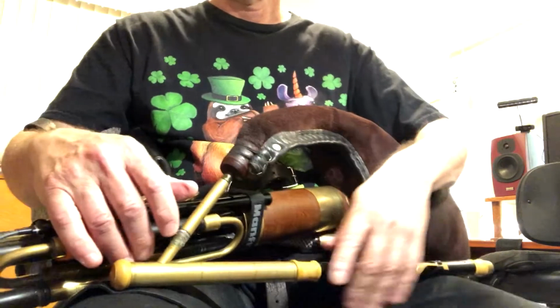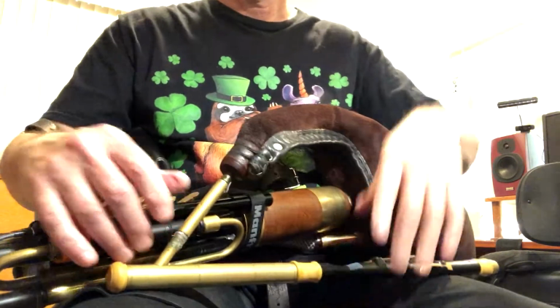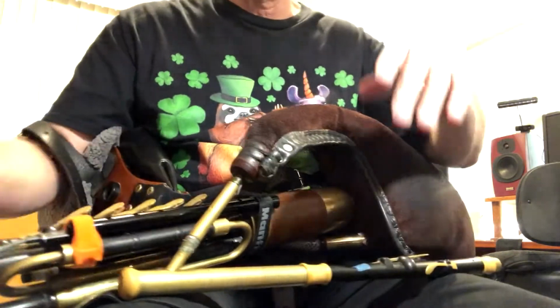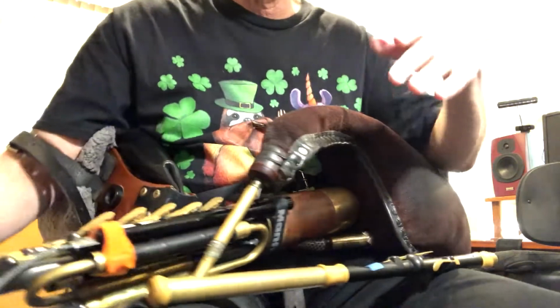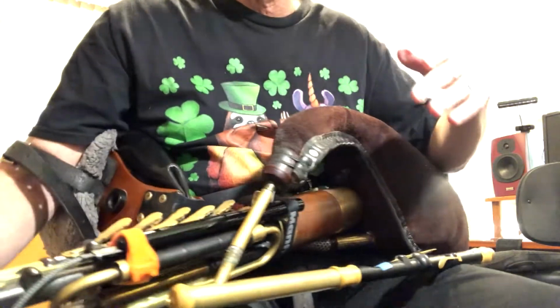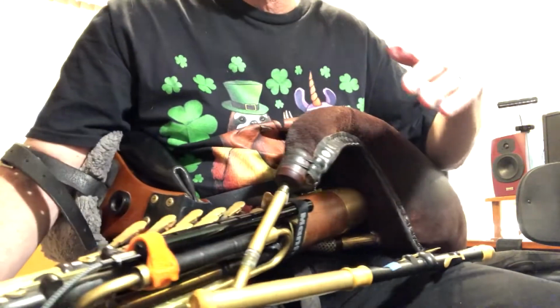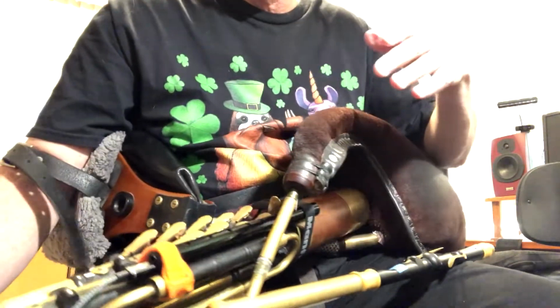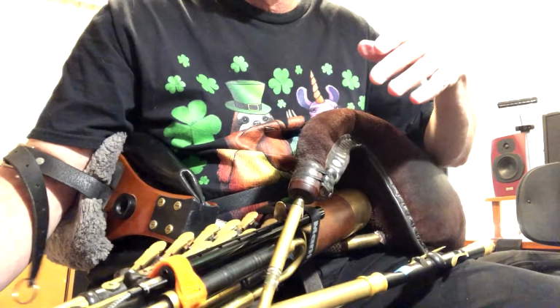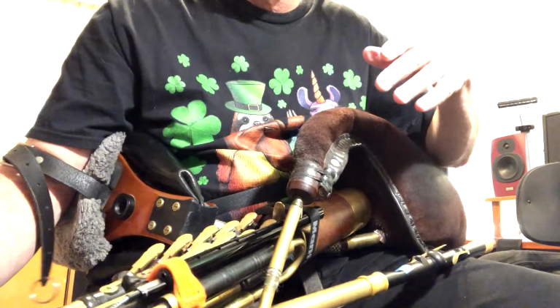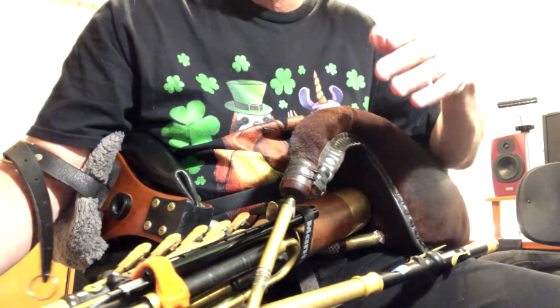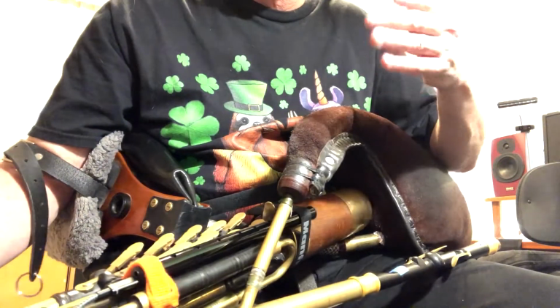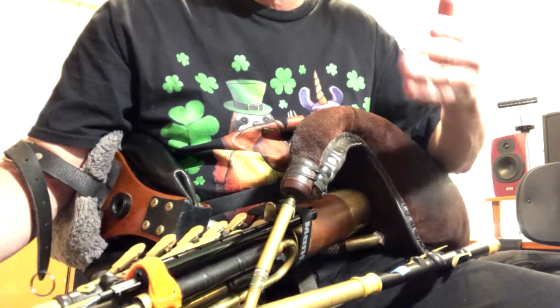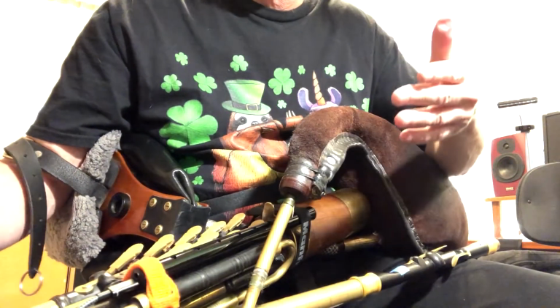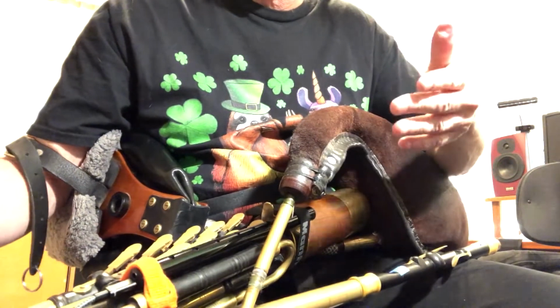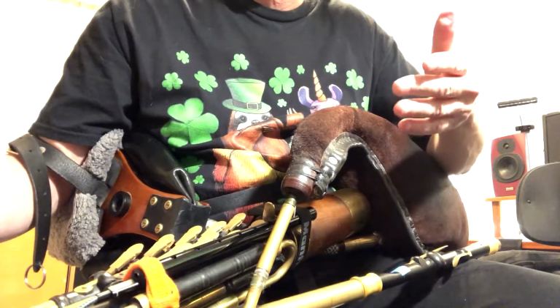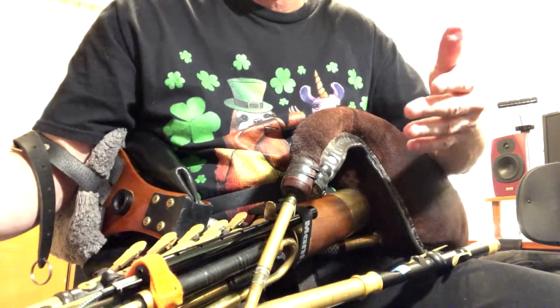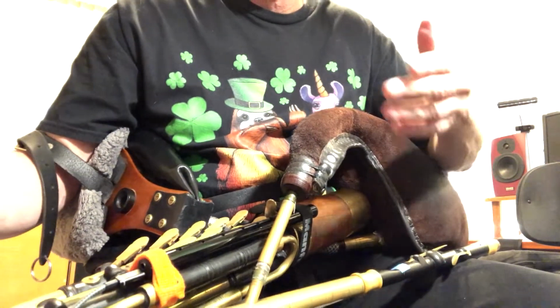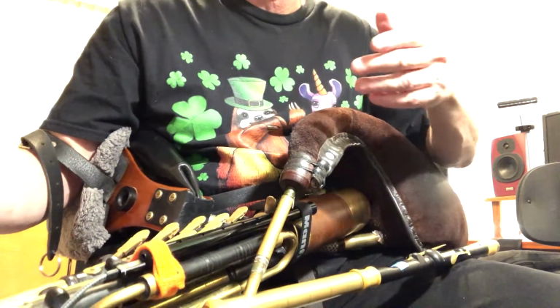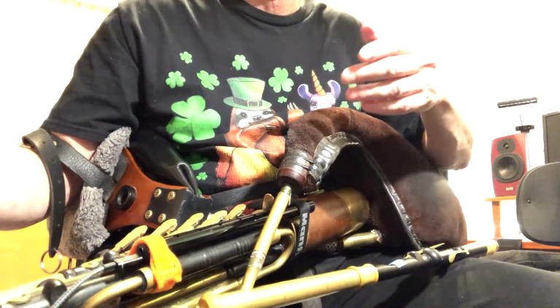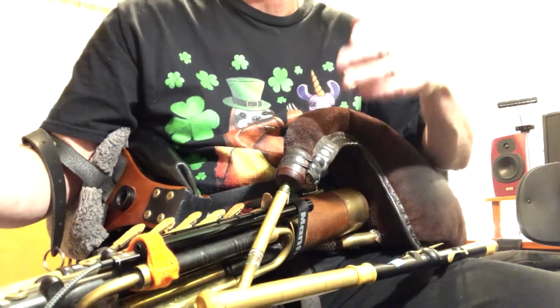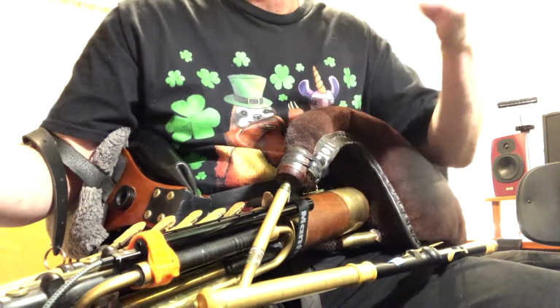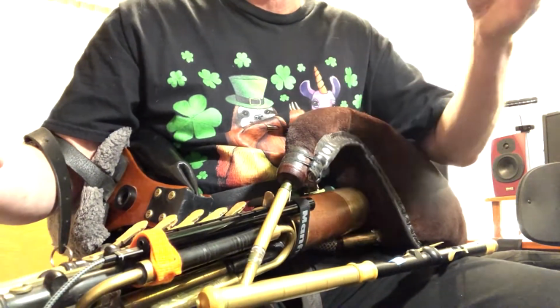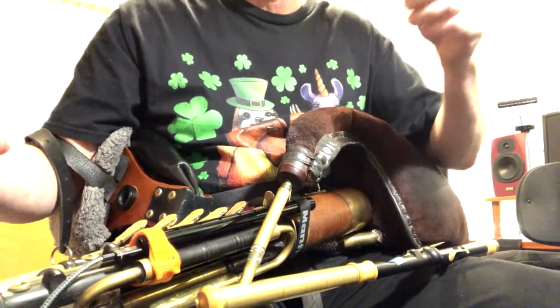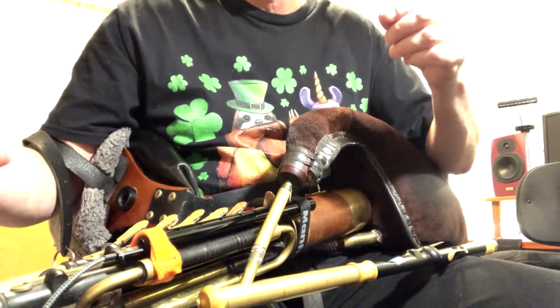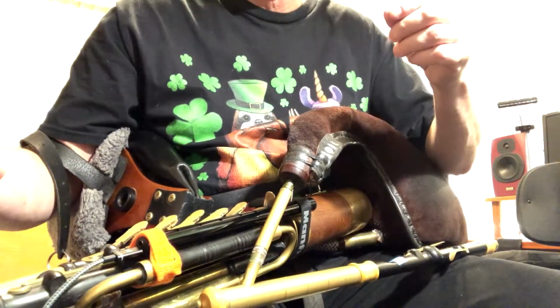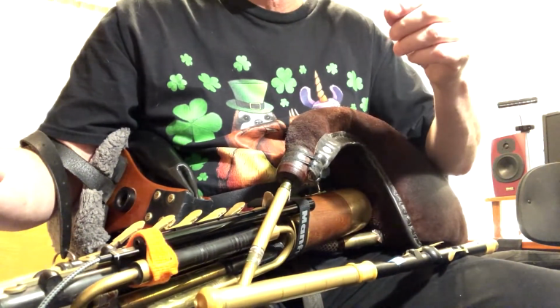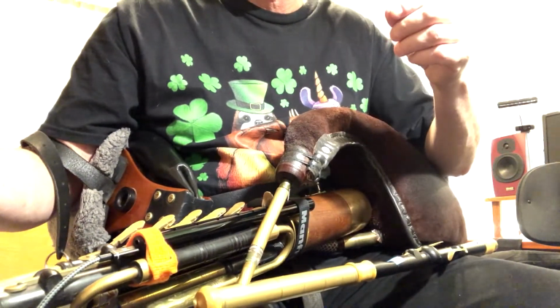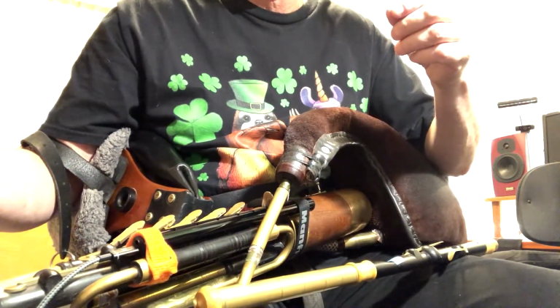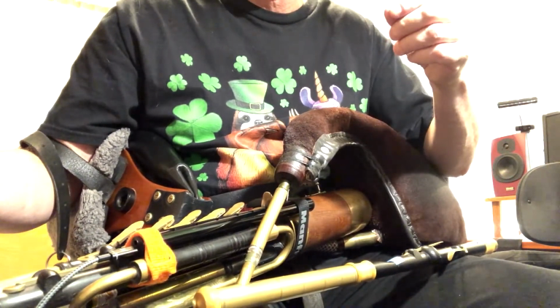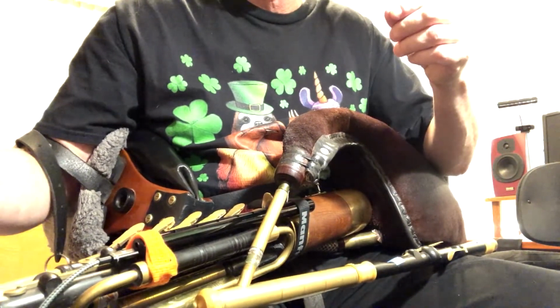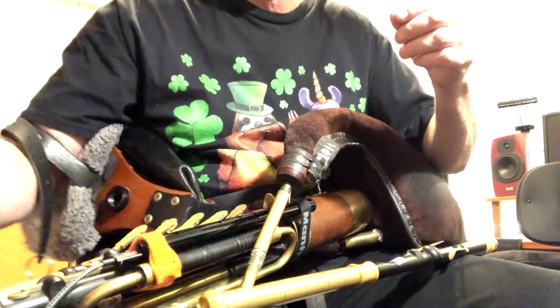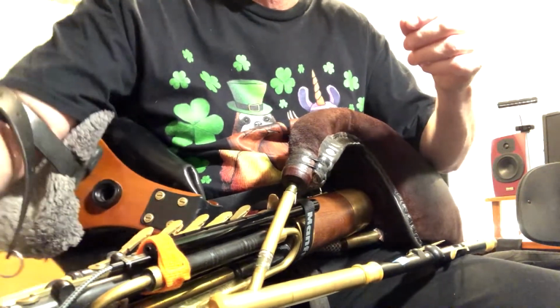So there you go. That's the Warbl used as both drones and a regulator with the Celtic Sounds app on the iPad.